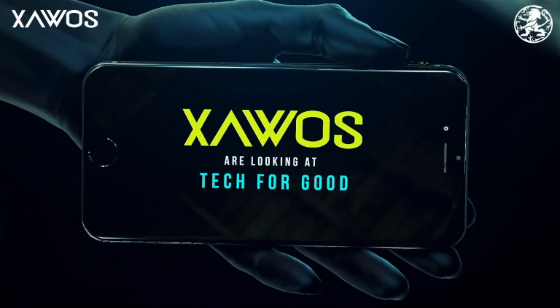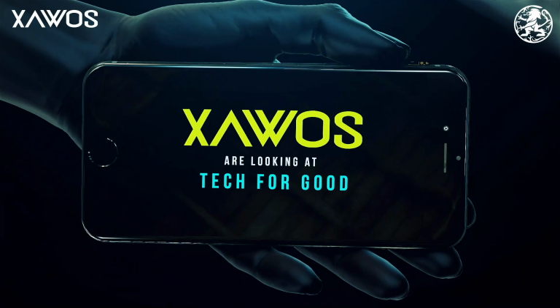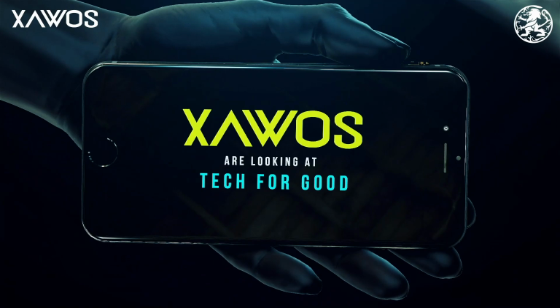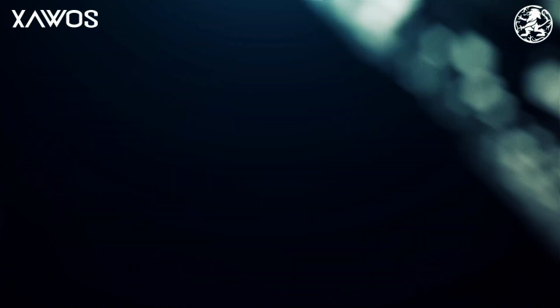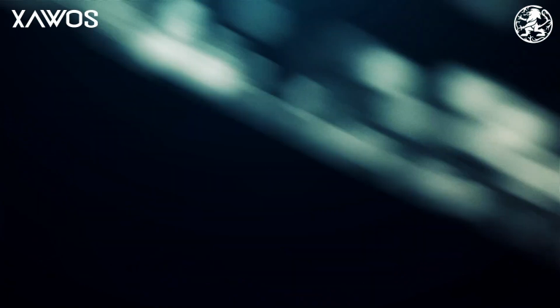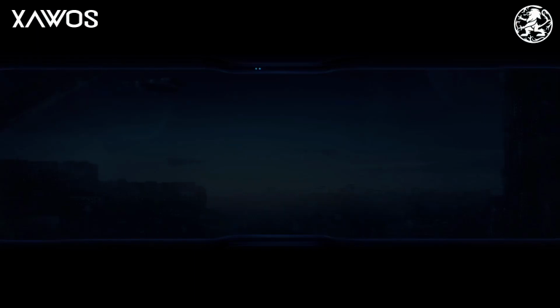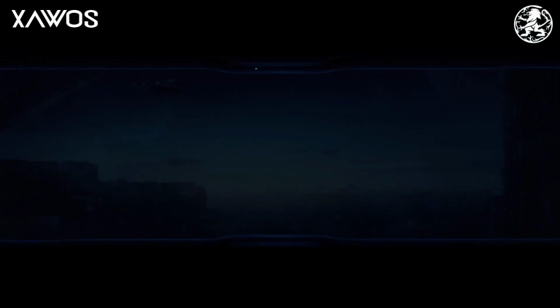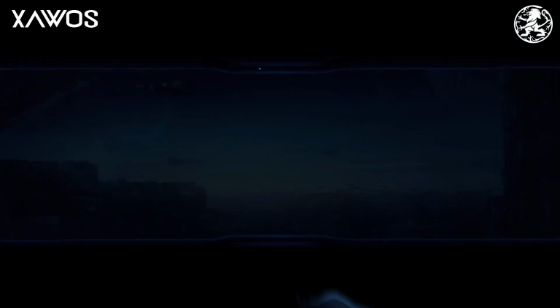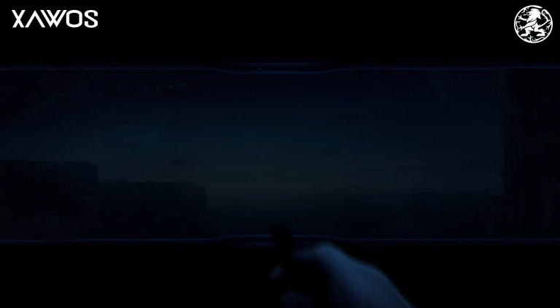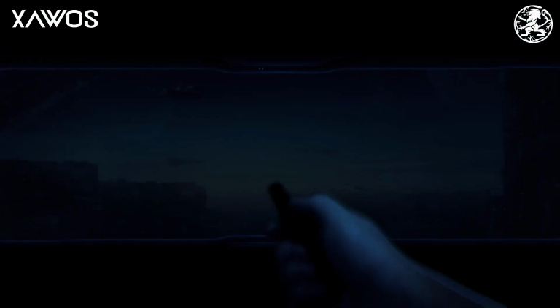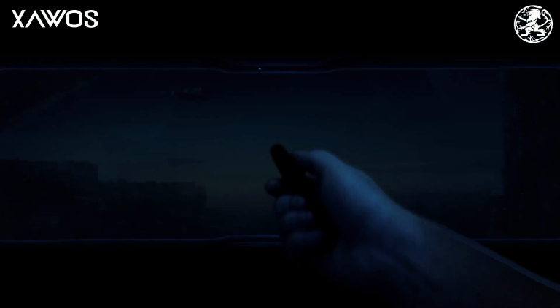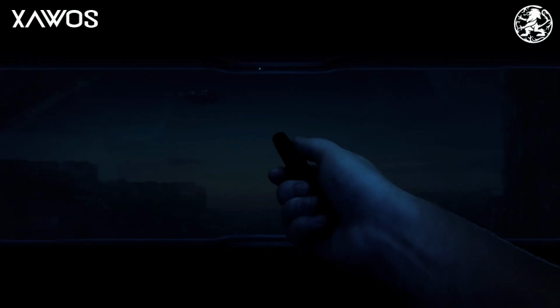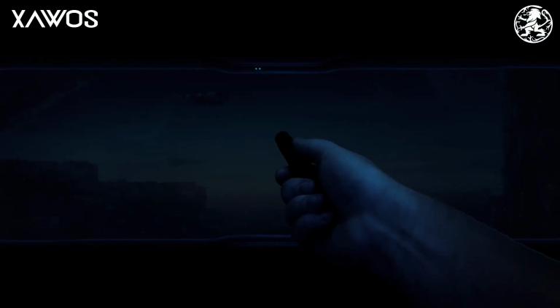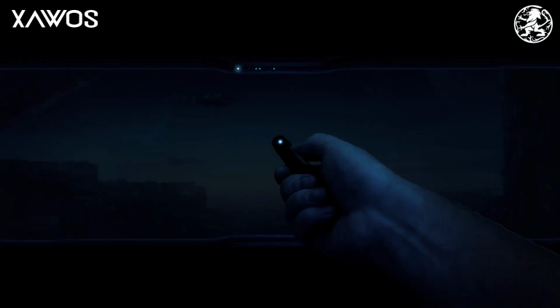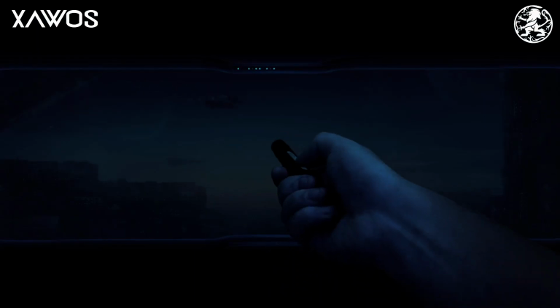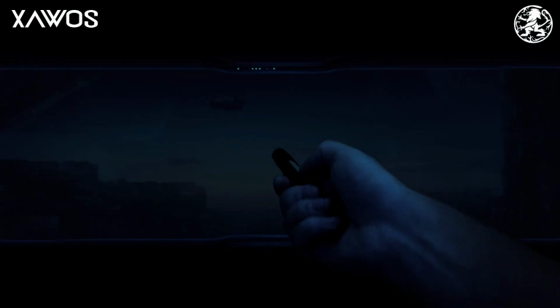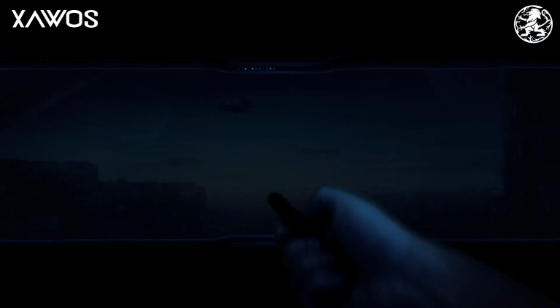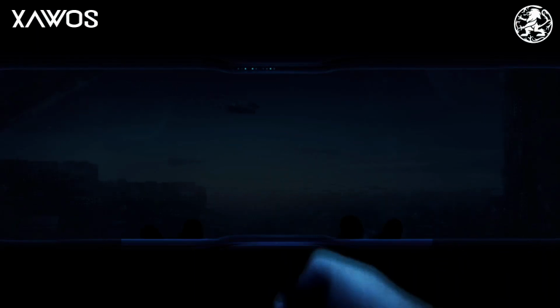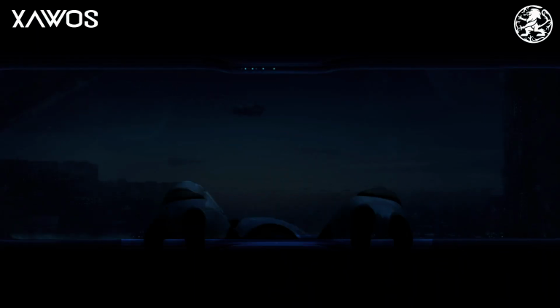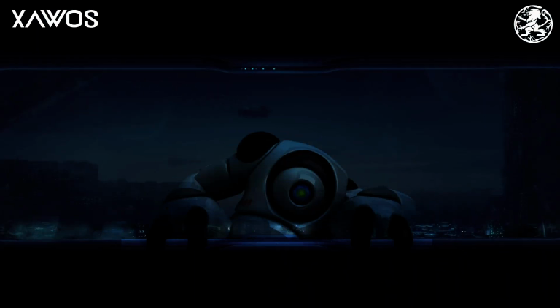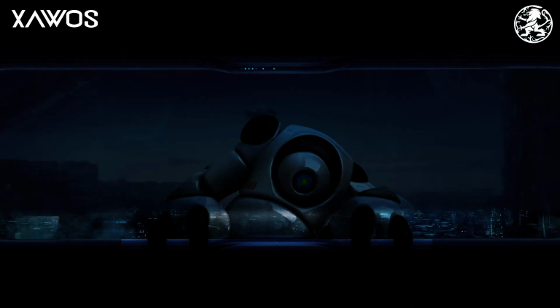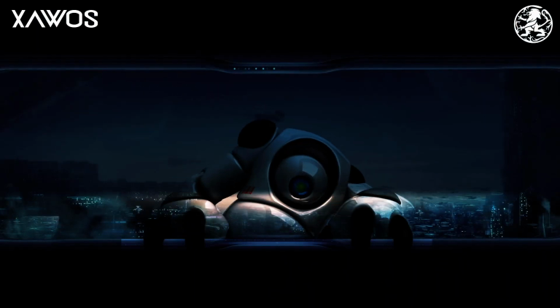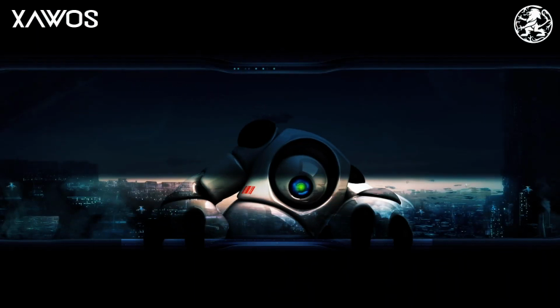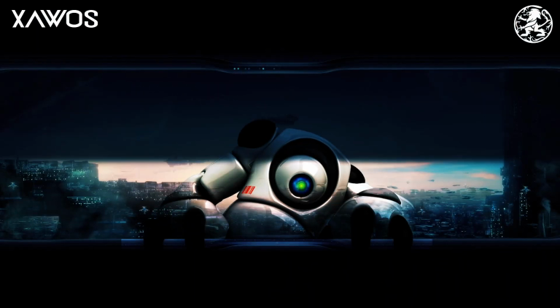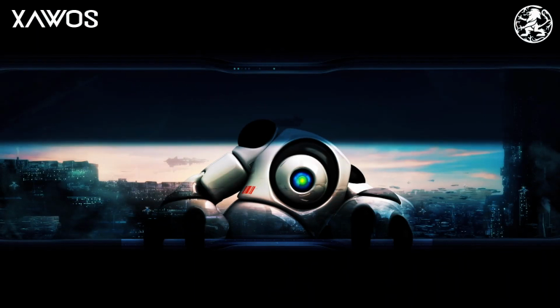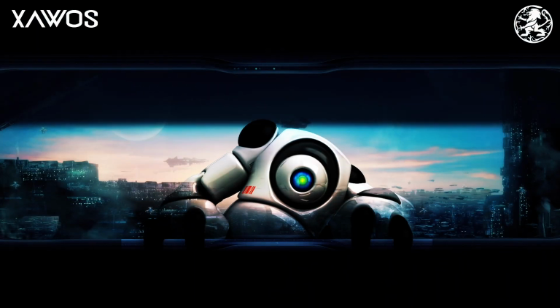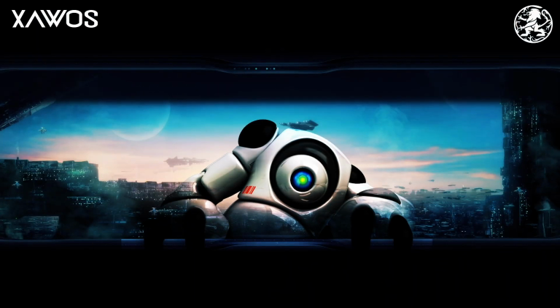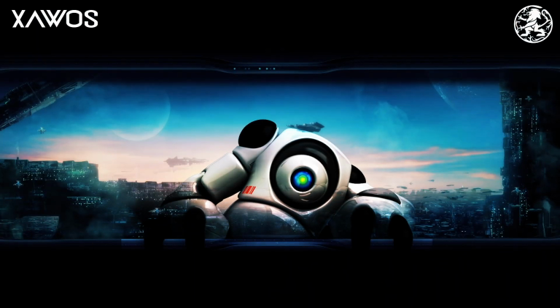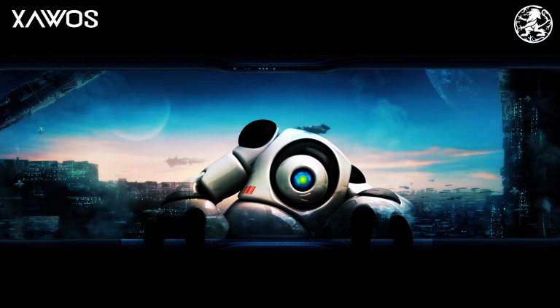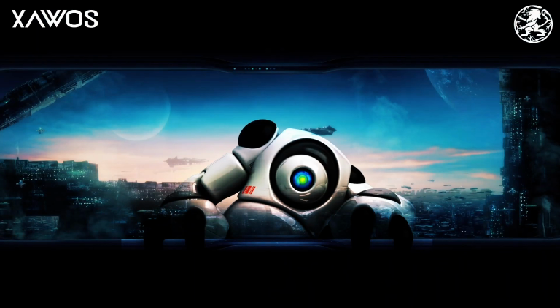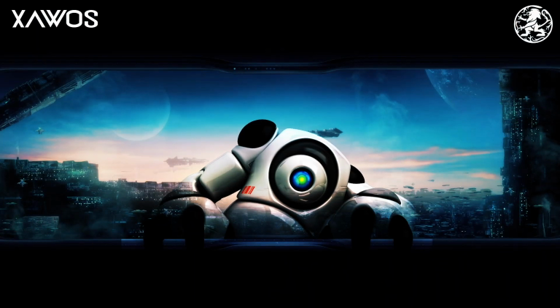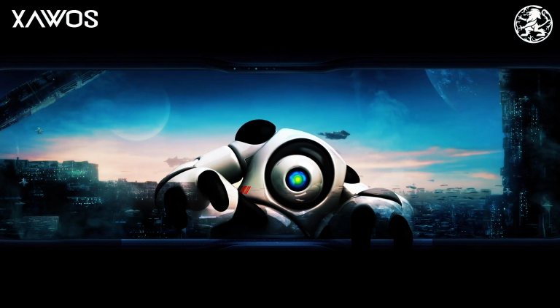Hi, and welcome back to the channel. In Tech for Good, we are going to look at robots.